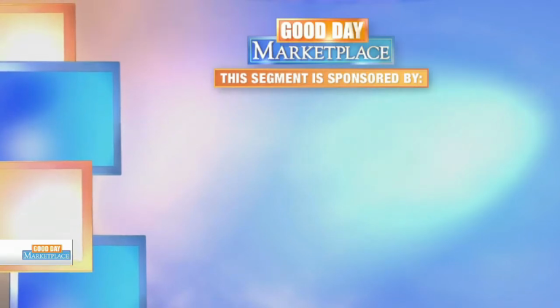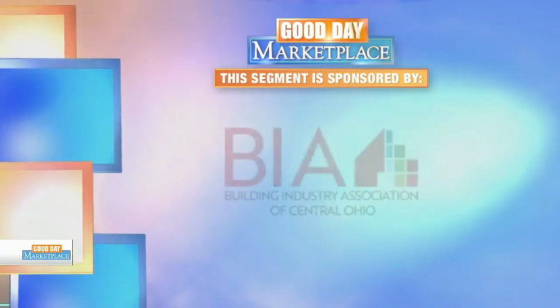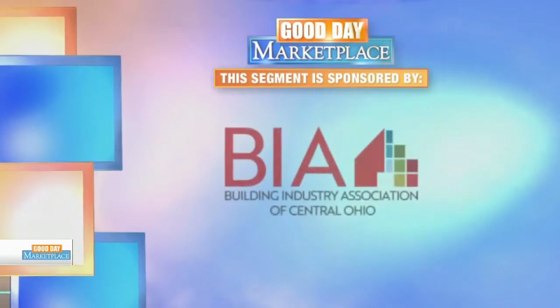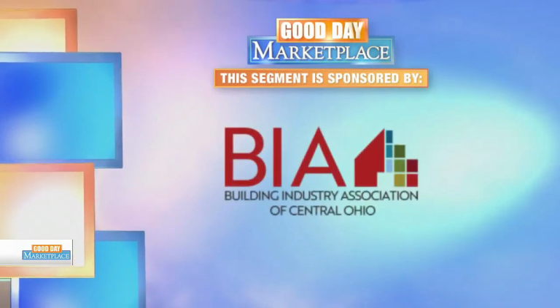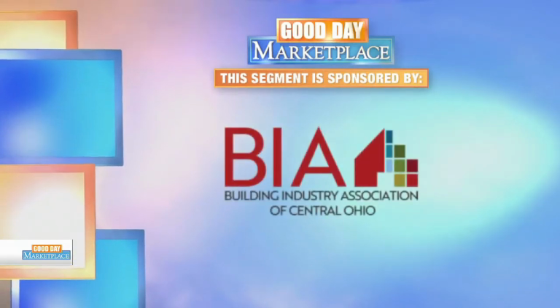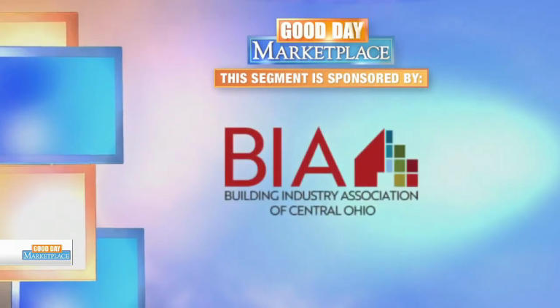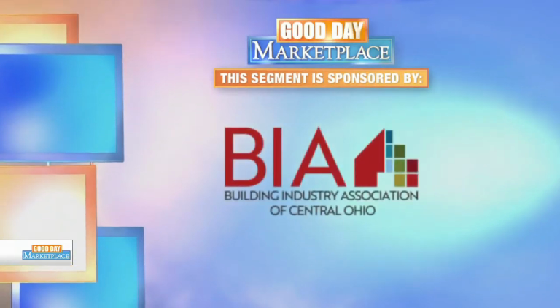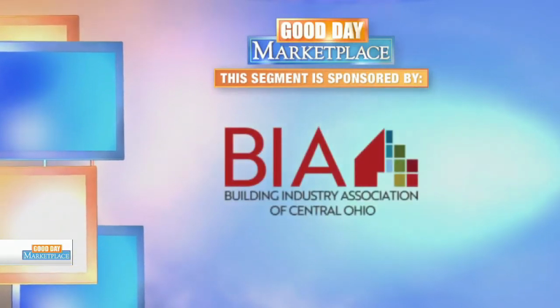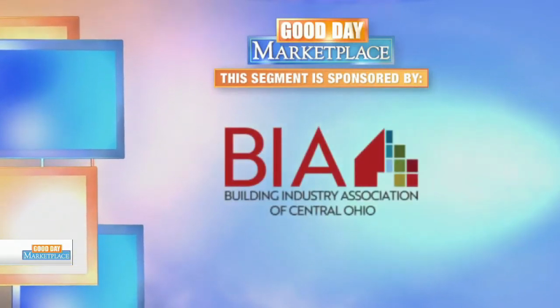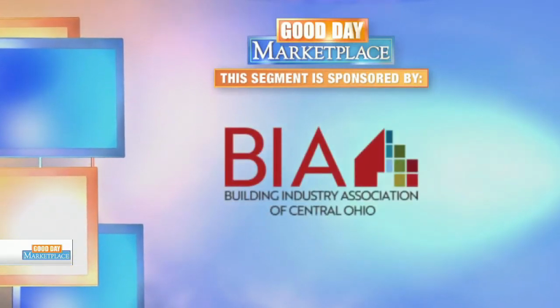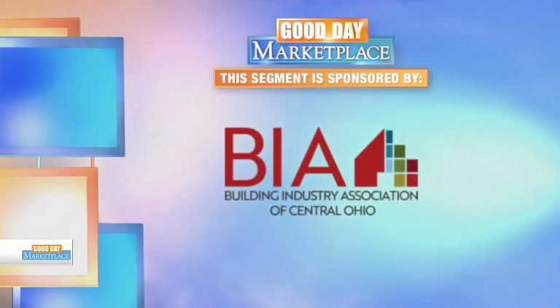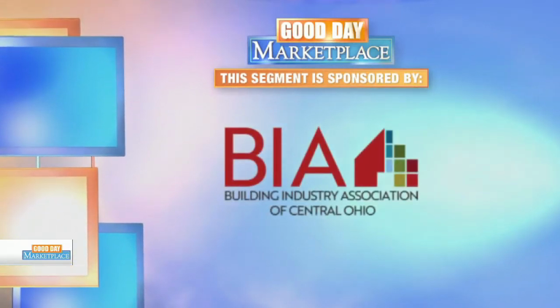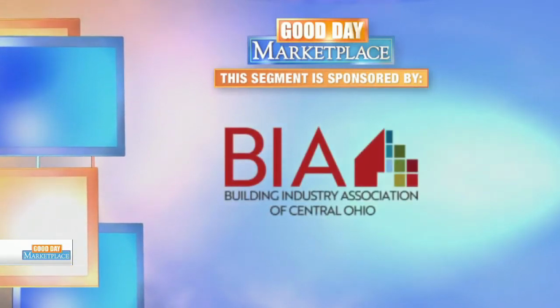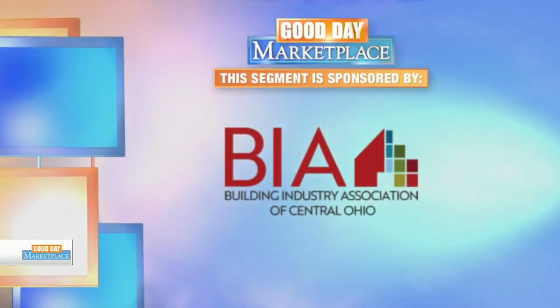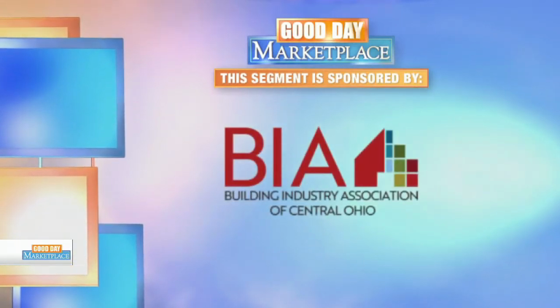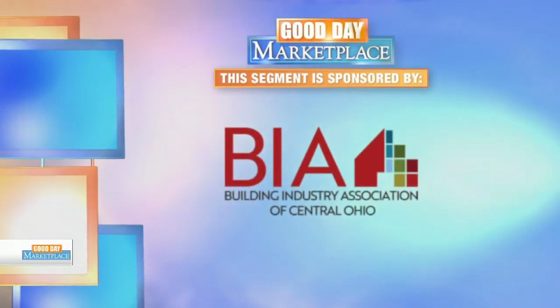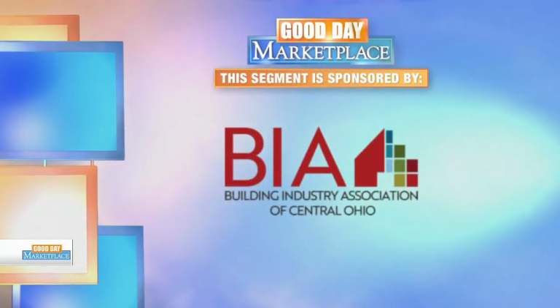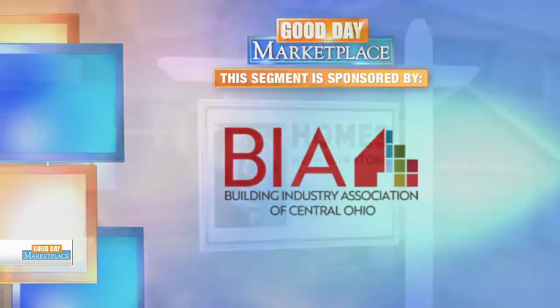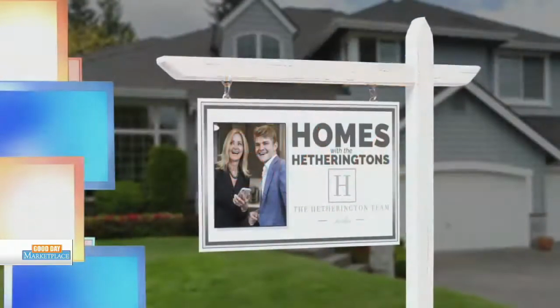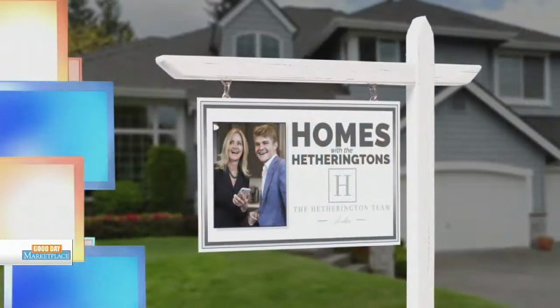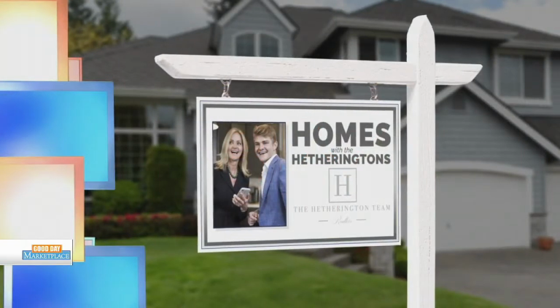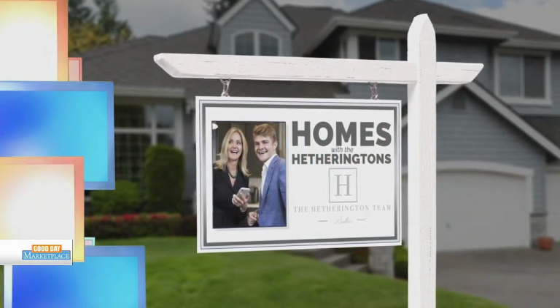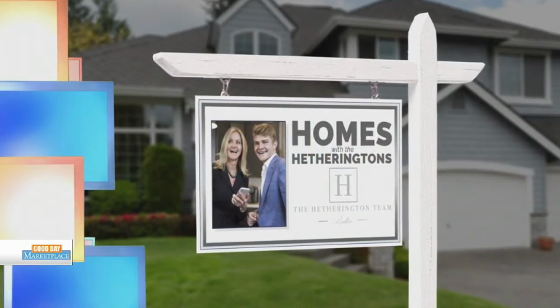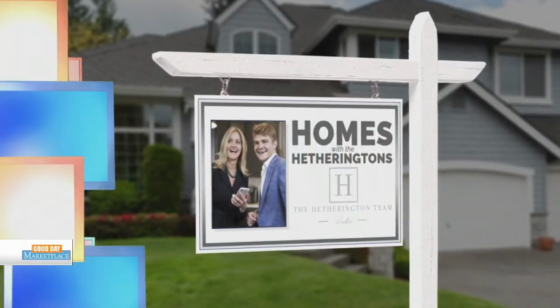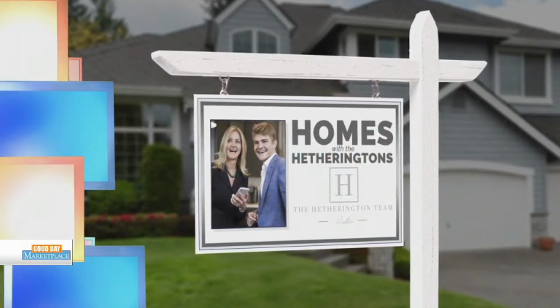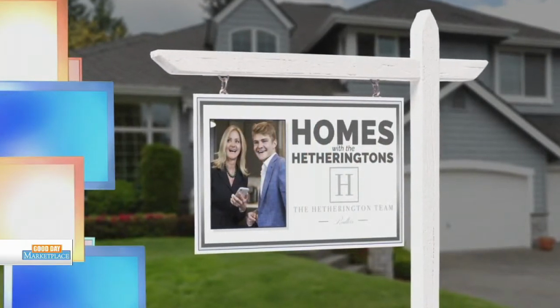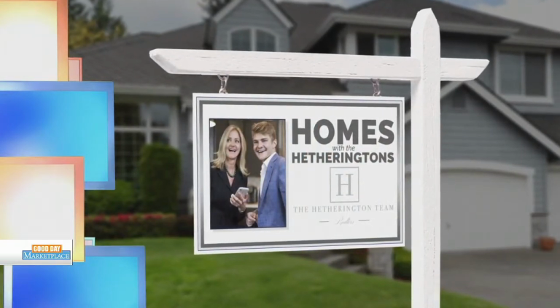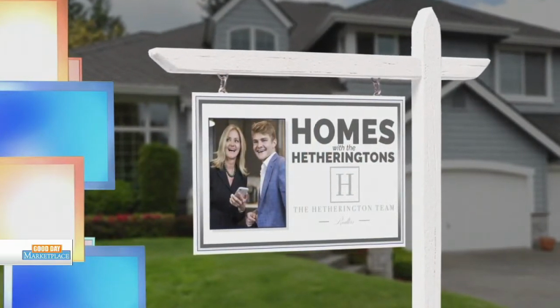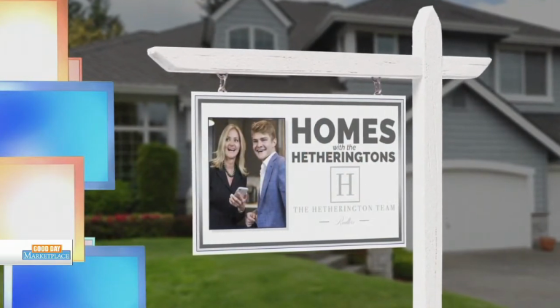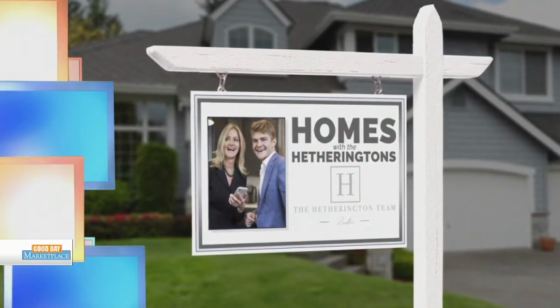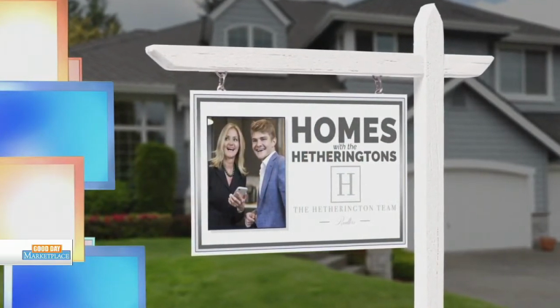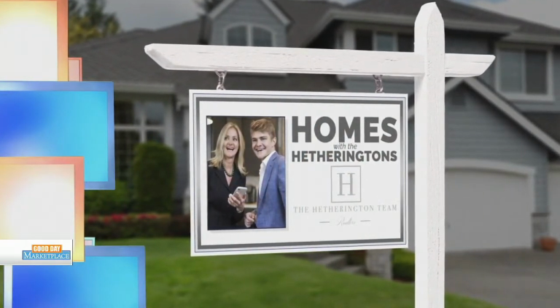This segment is sponsored by BIA. Welcome to Homes with the Hetheringtons.